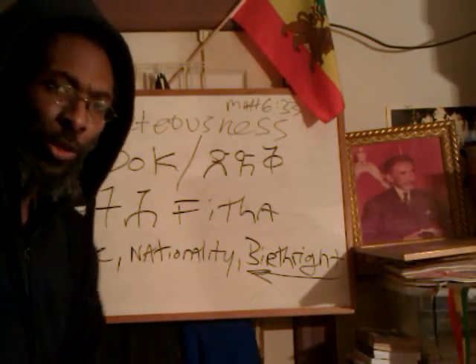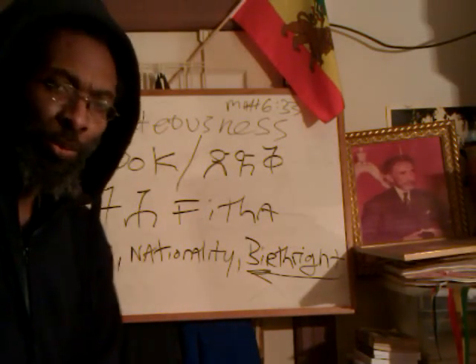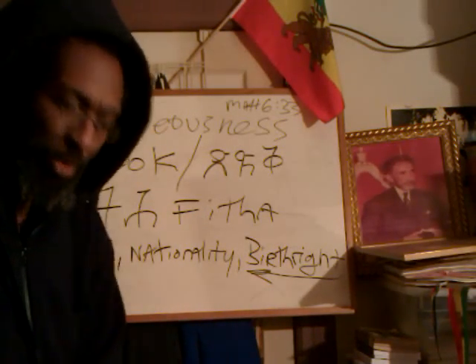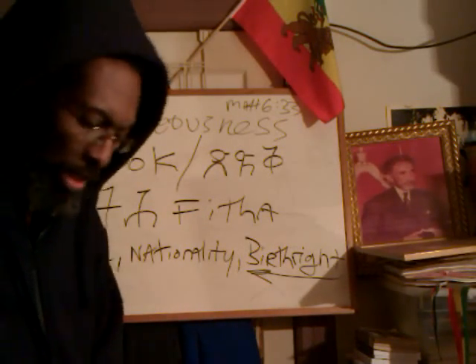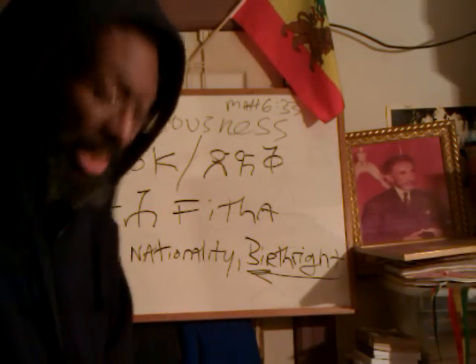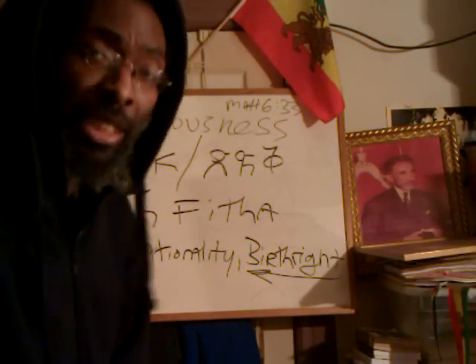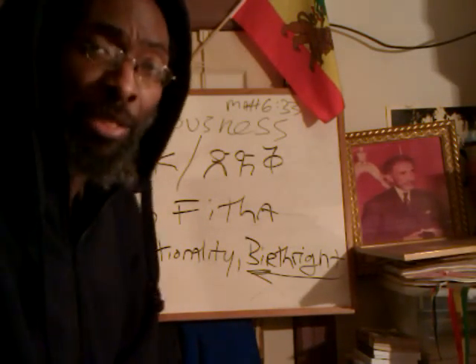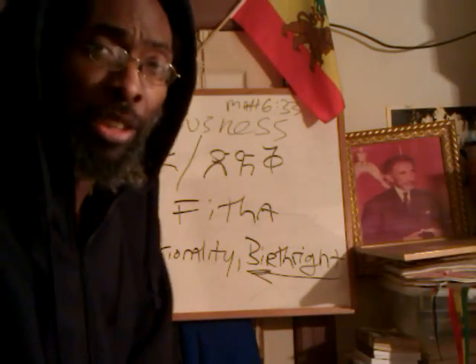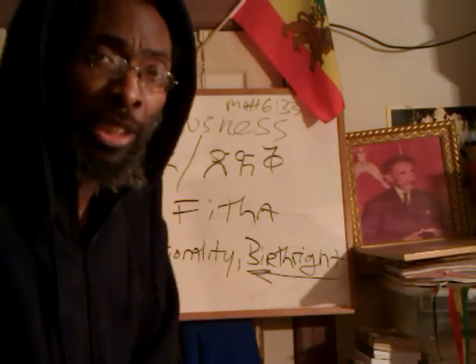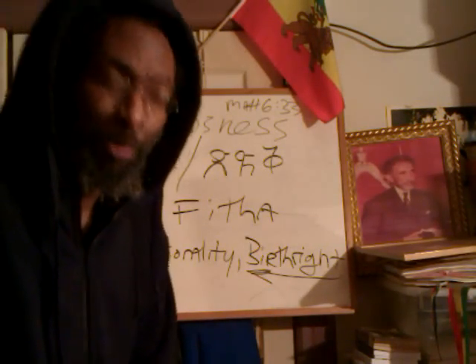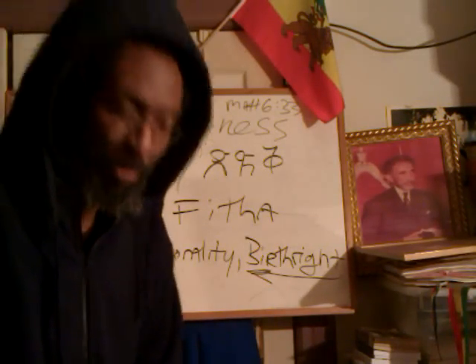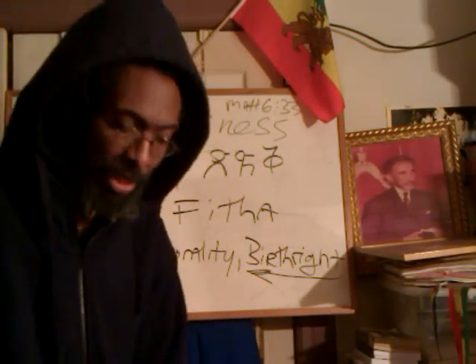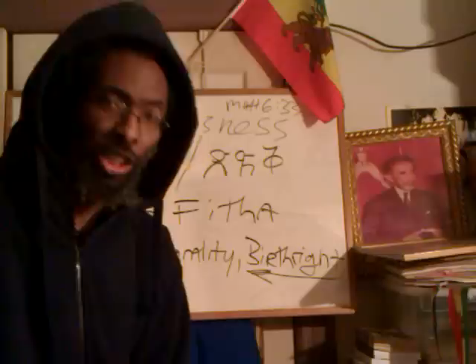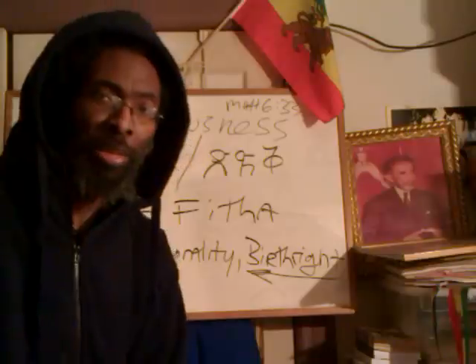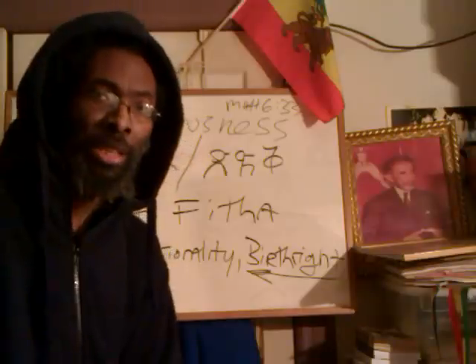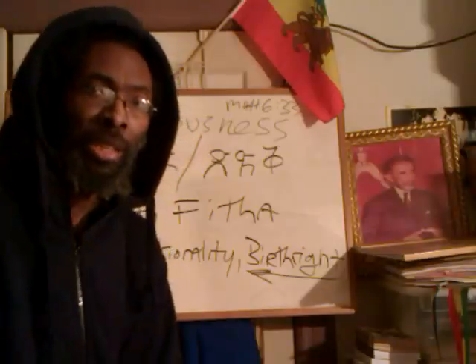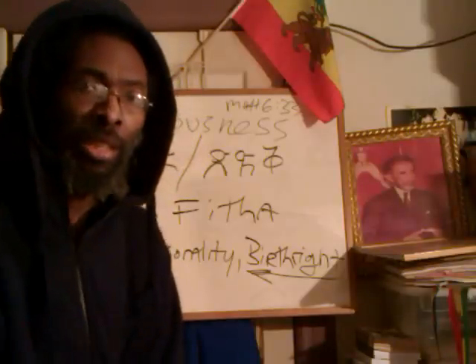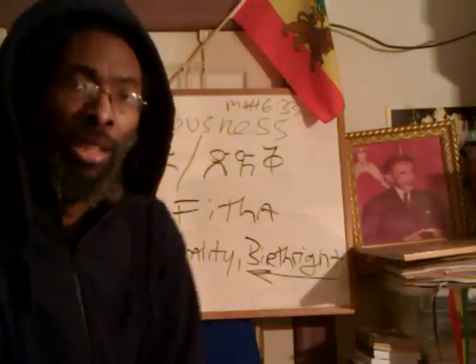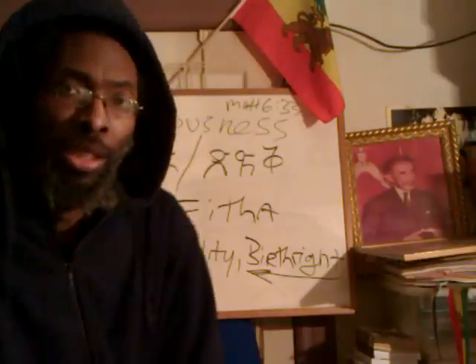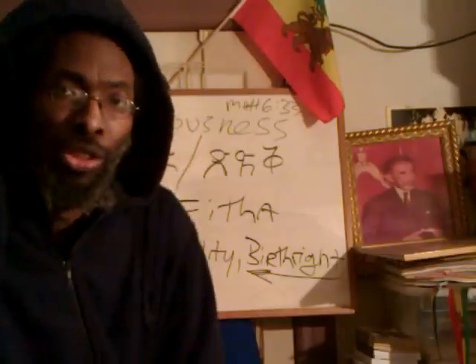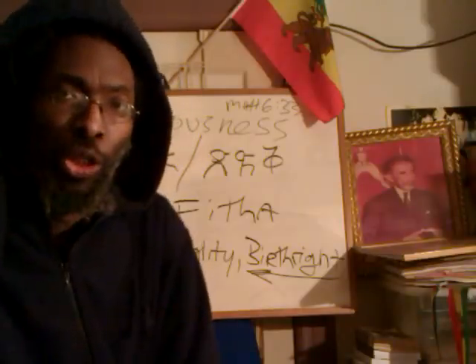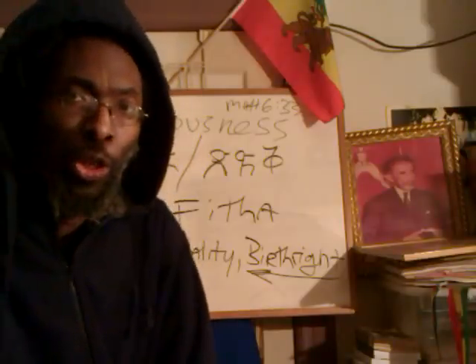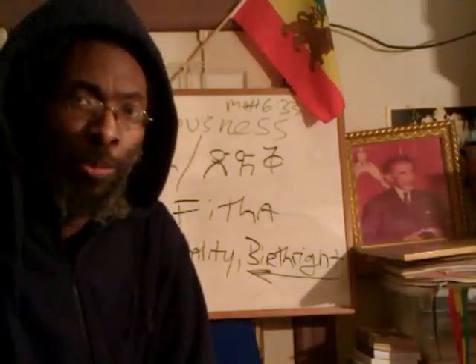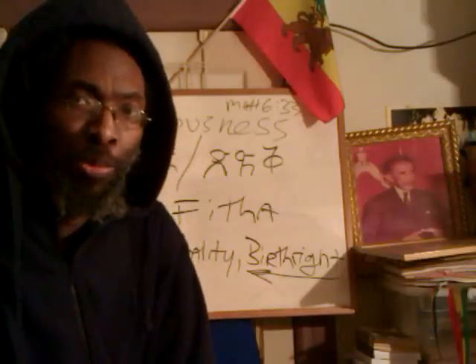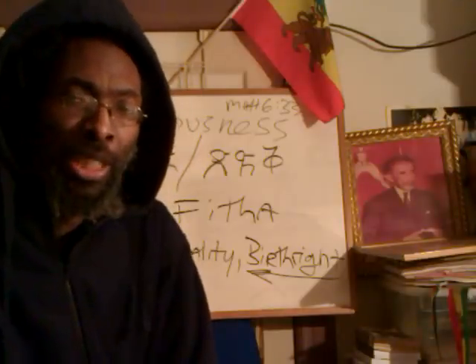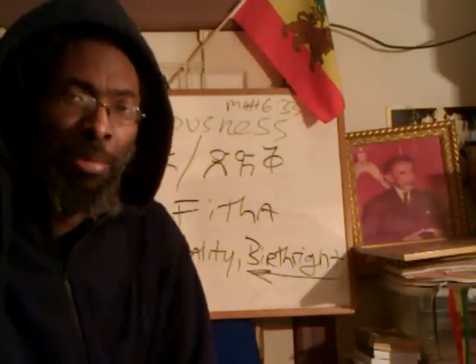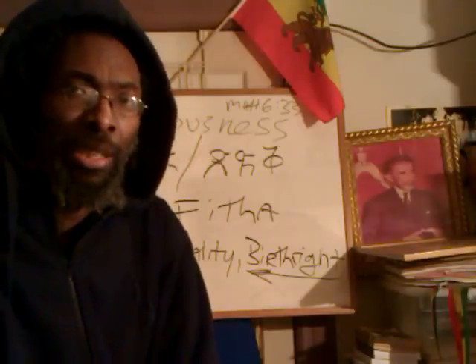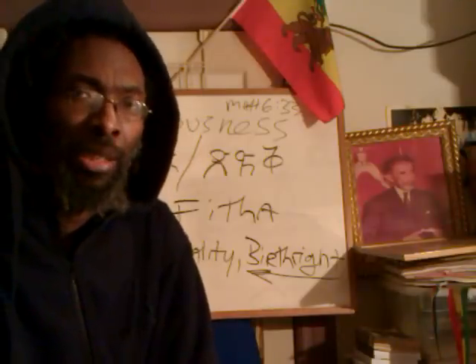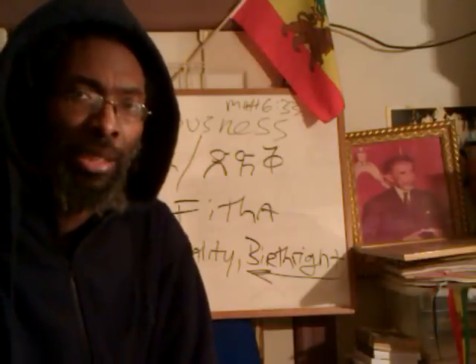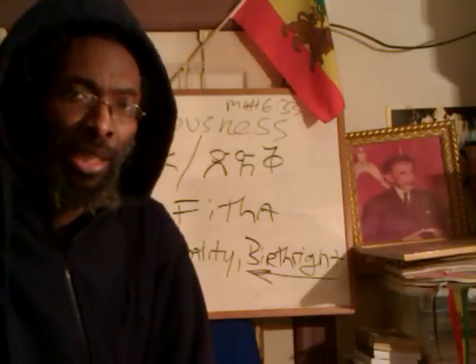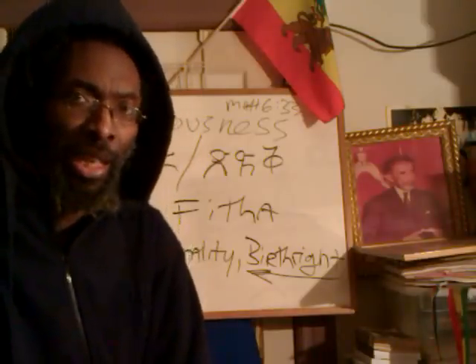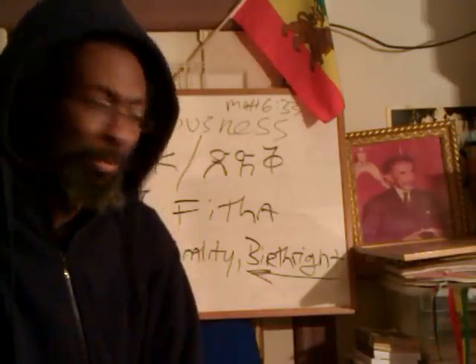Shalom, Rastafari. Shabbat Shalom. Senbed. Salaam.